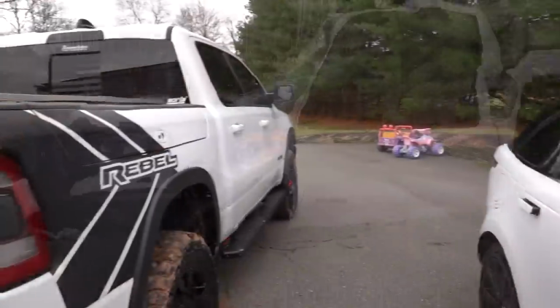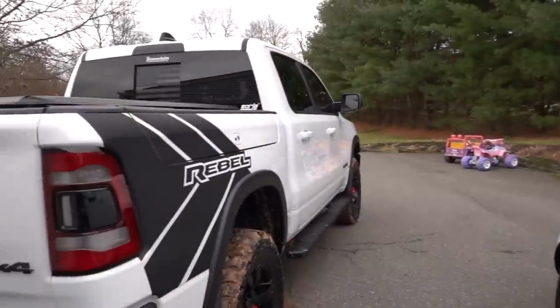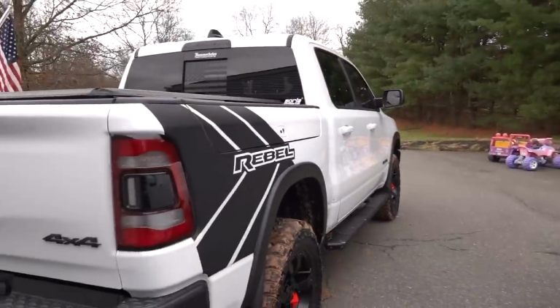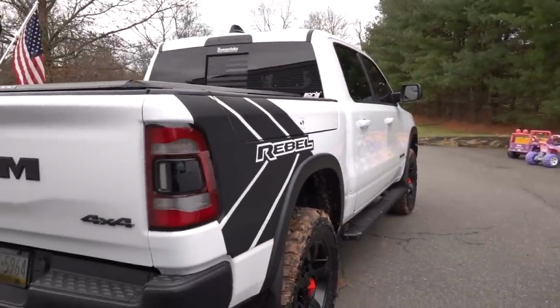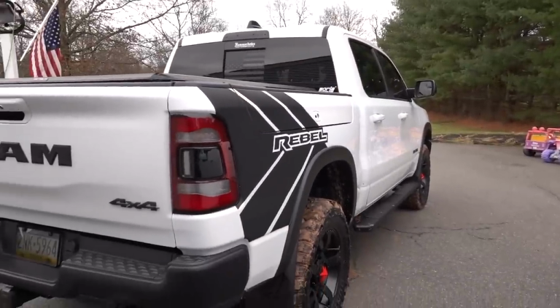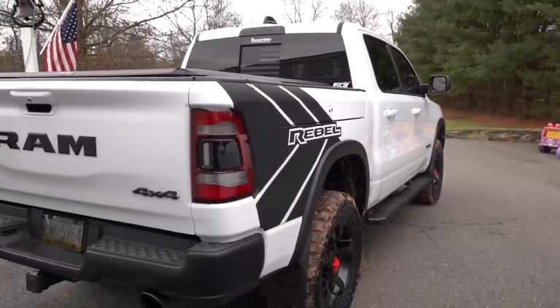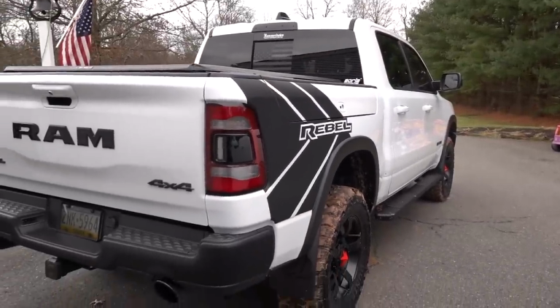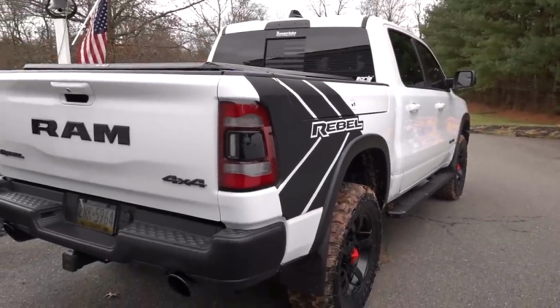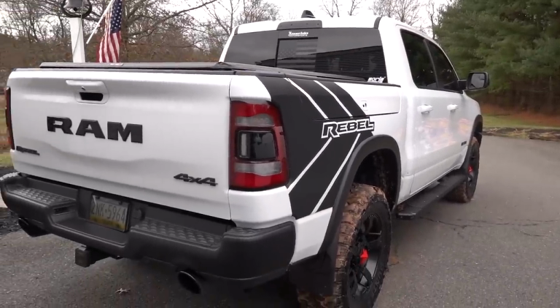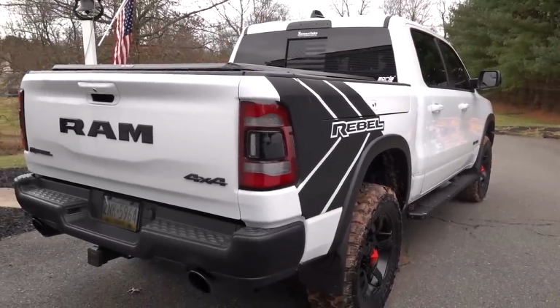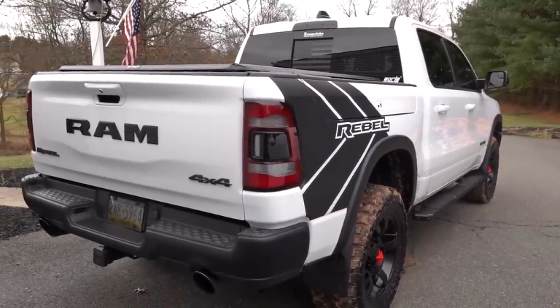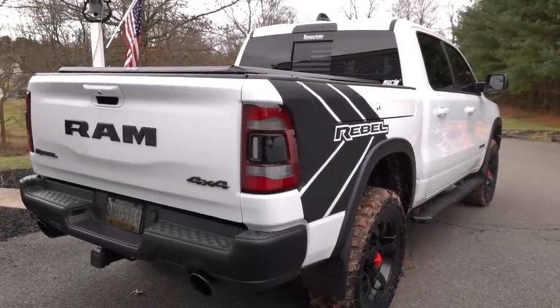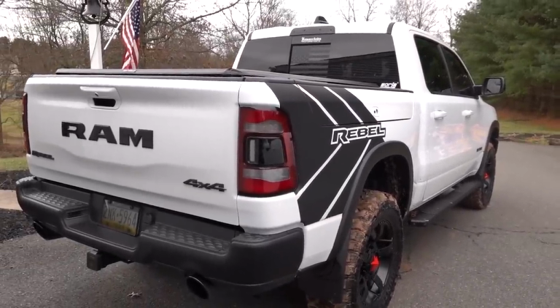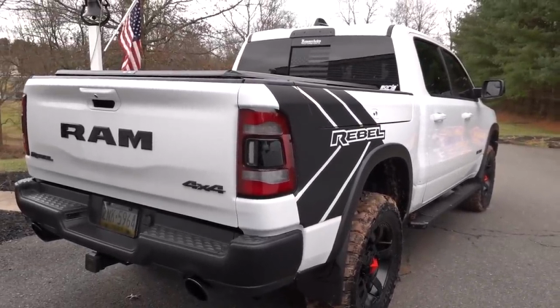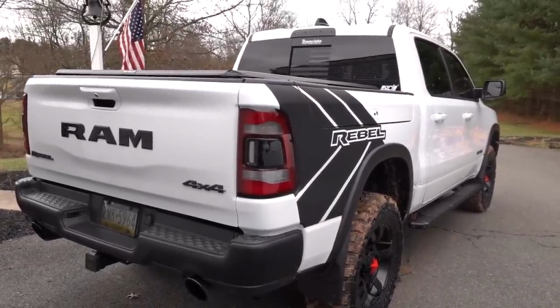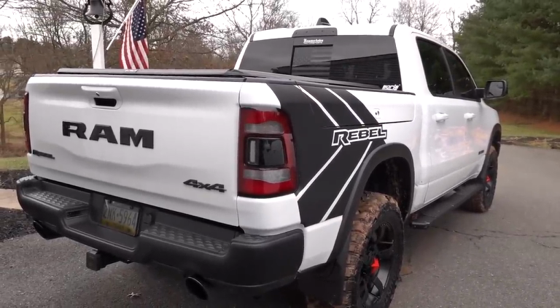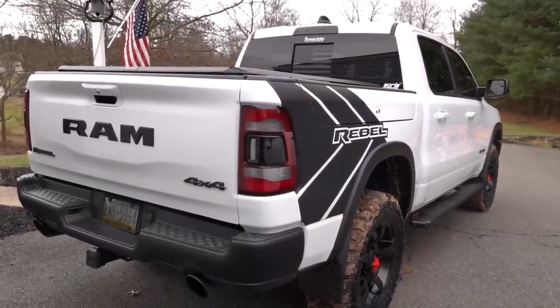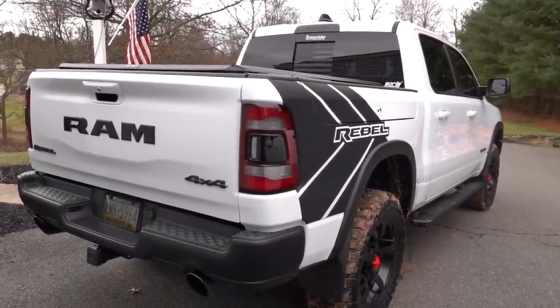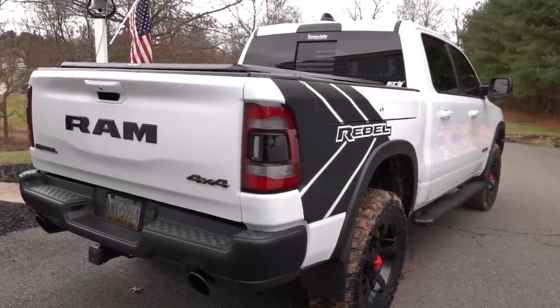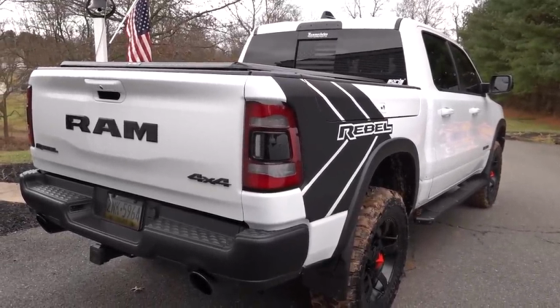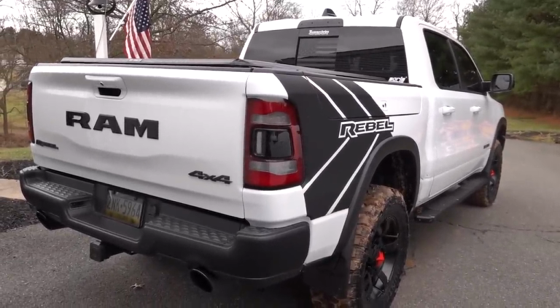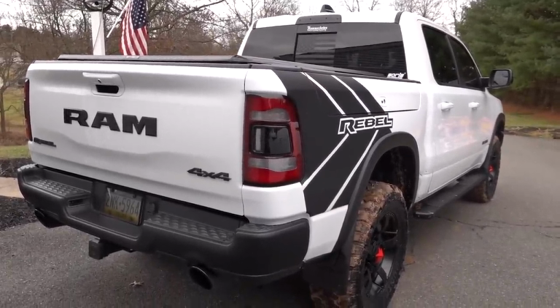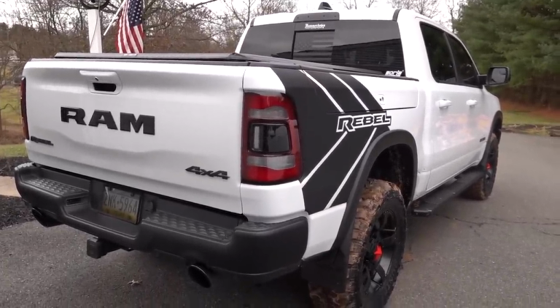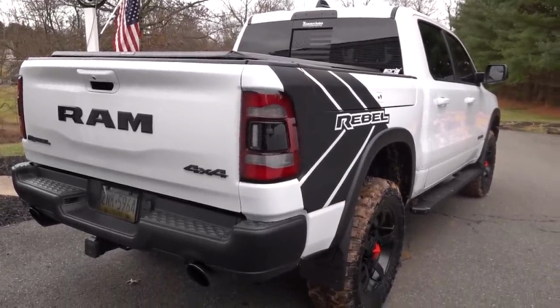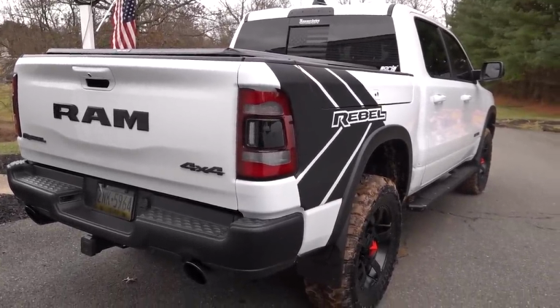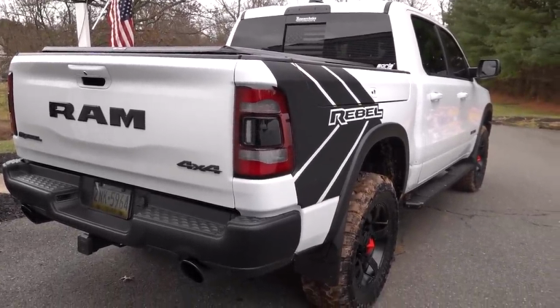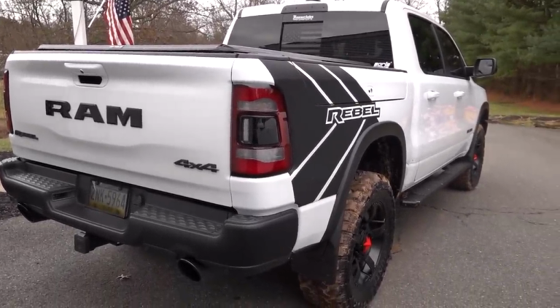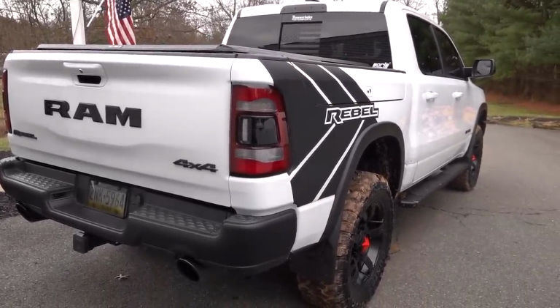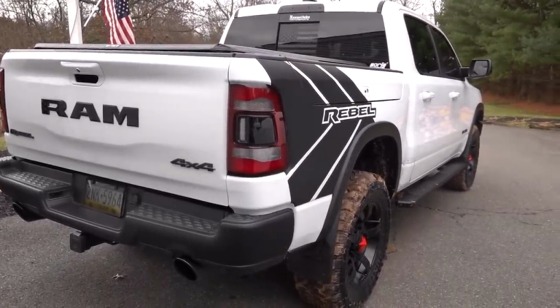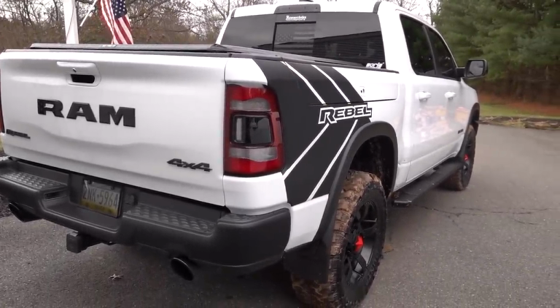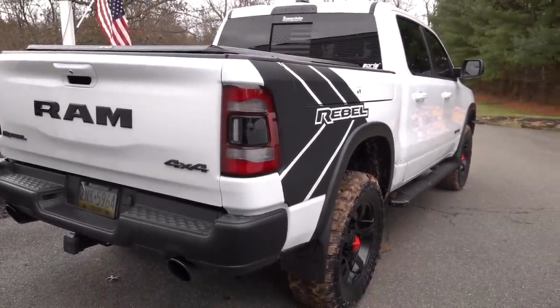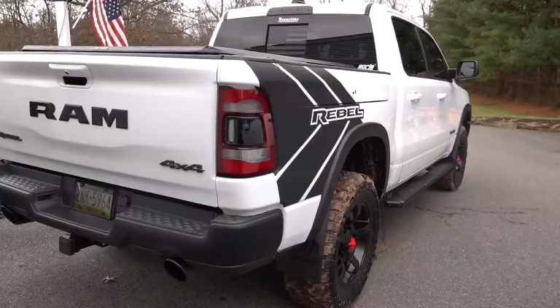Now that we've got our wheels, tires, and lift kit all on, it's time to go down to the shop and add one more thing that this truck was missing.